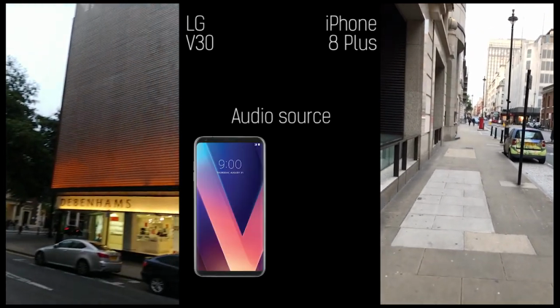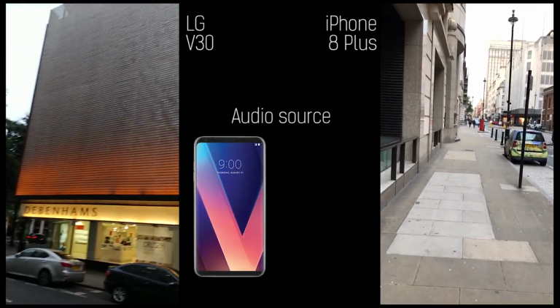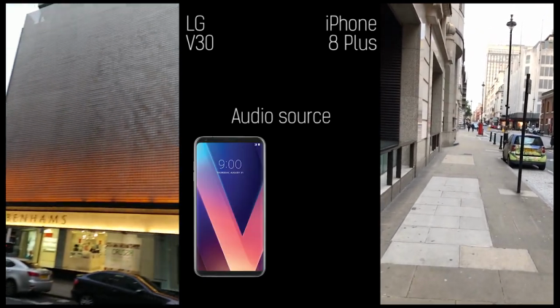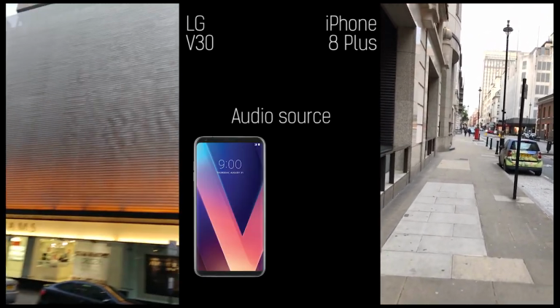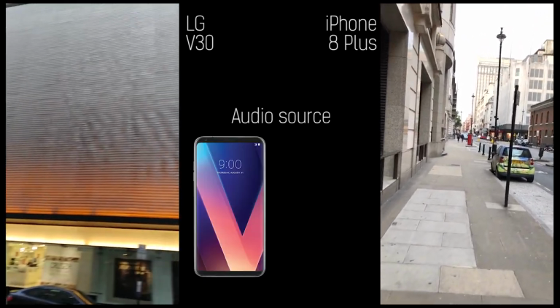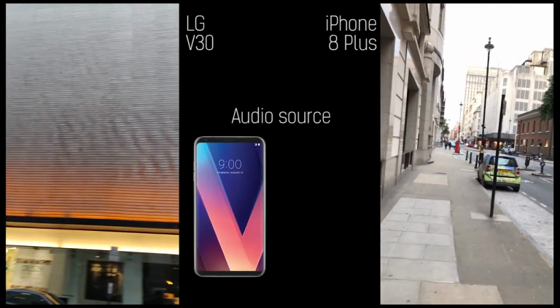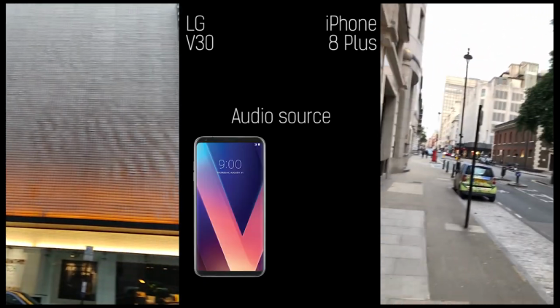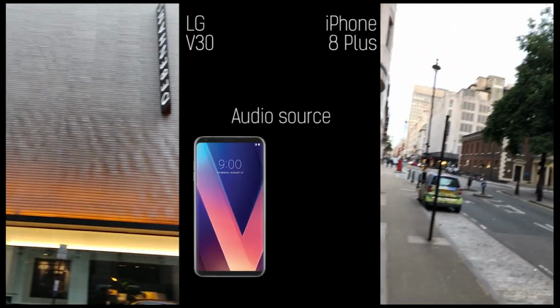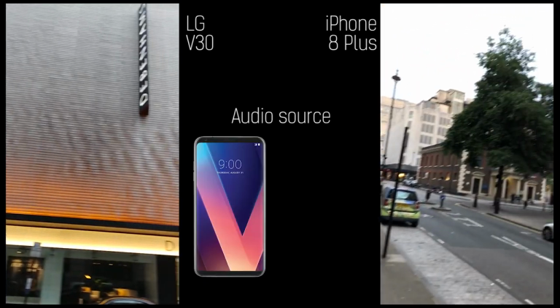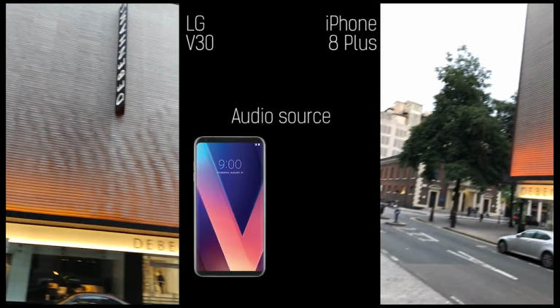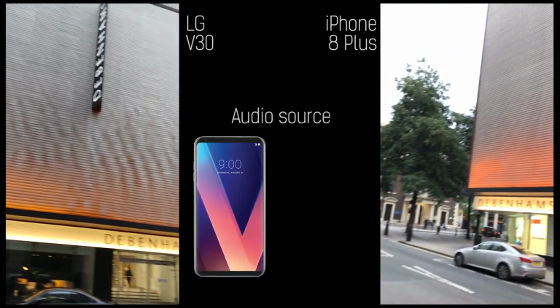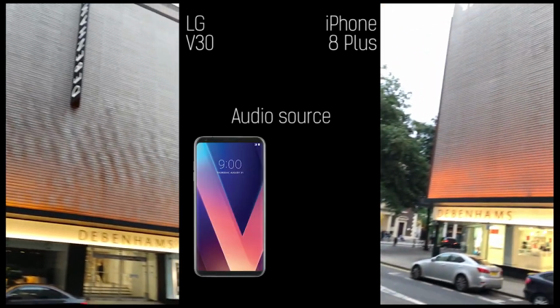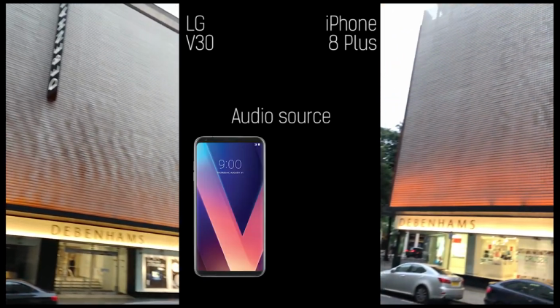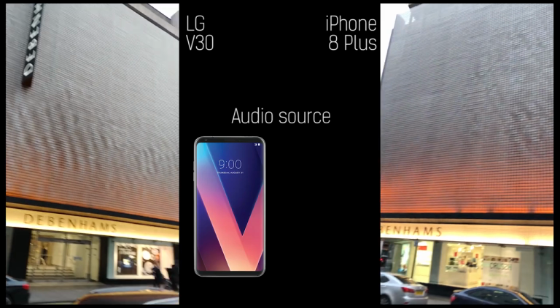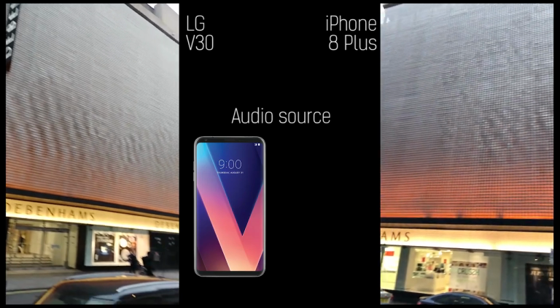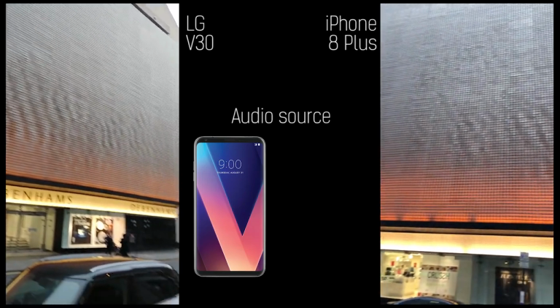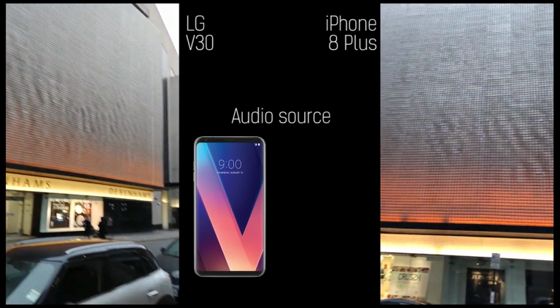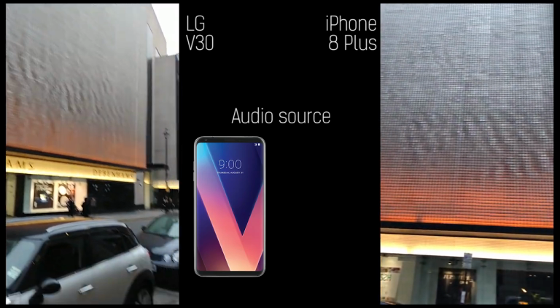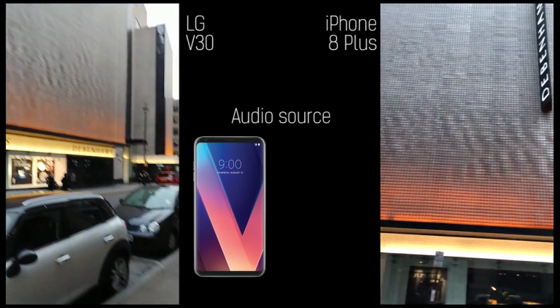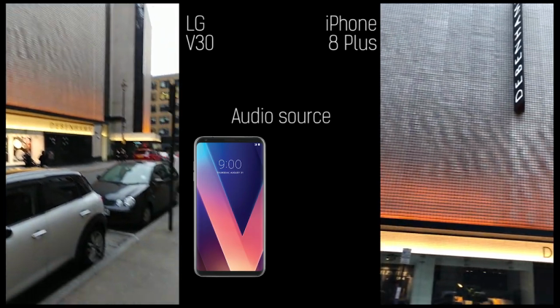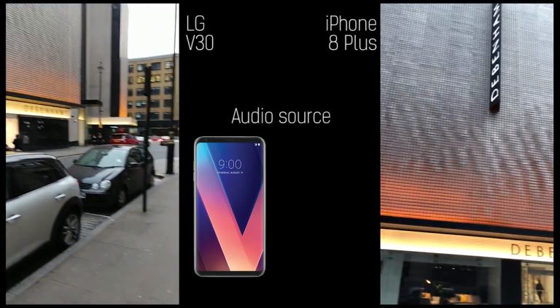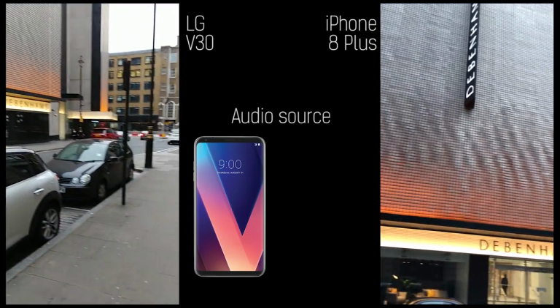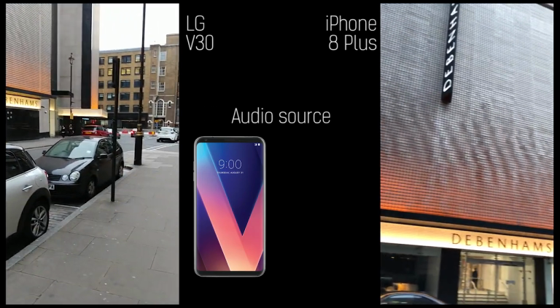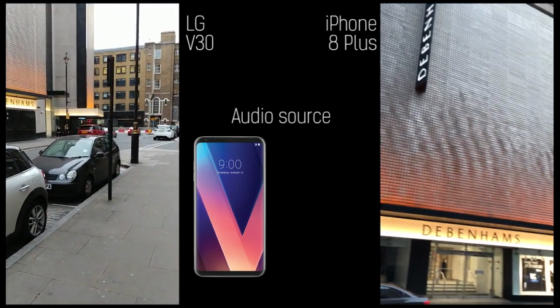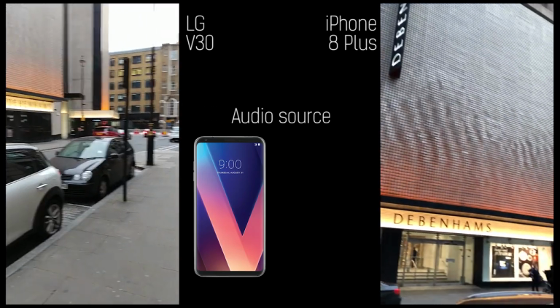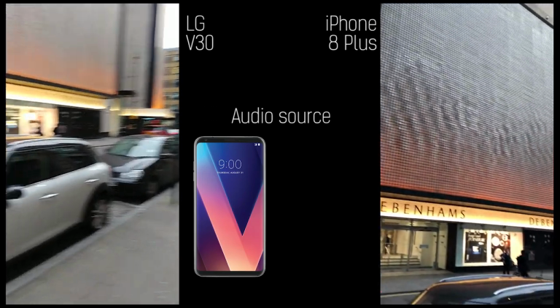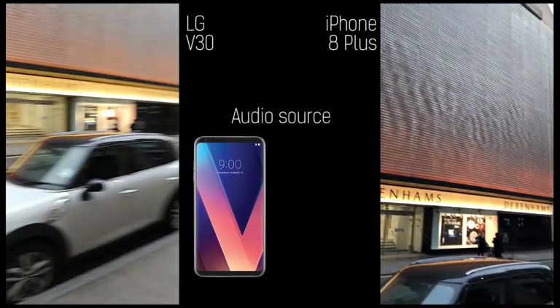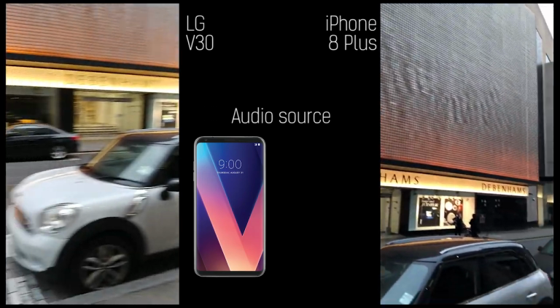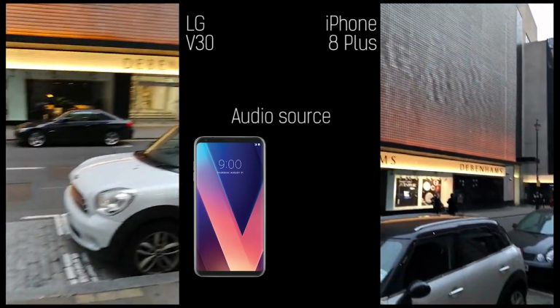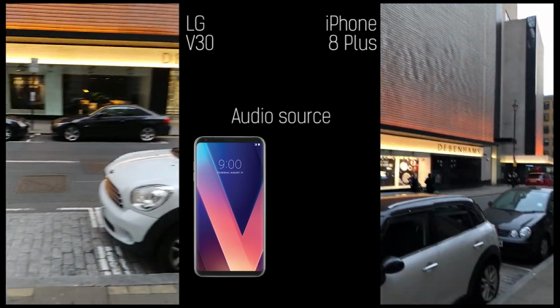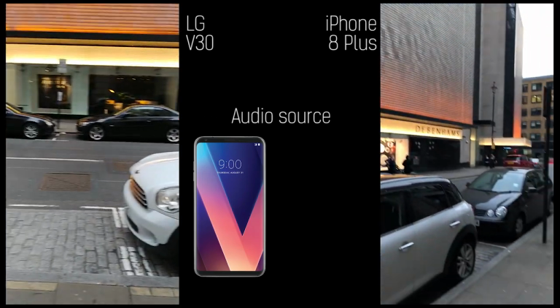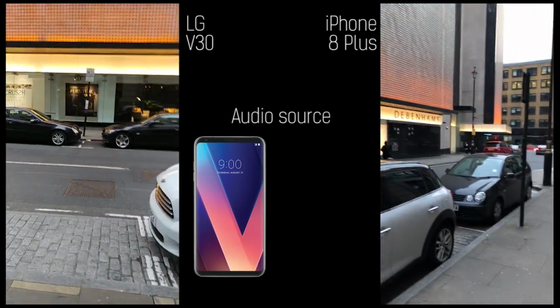It's worth saying that the LG V30 is a pre-production model, or at least it's running pre-production software — not quite final. The phone isn't out yet, whereas you can go into a shop and pick up an iPhone now.